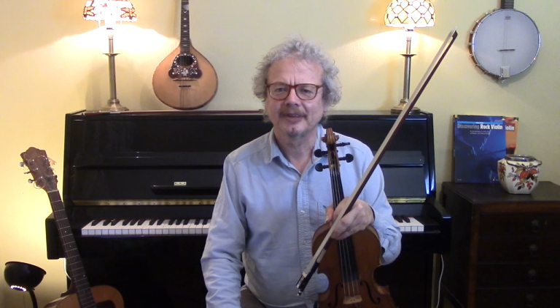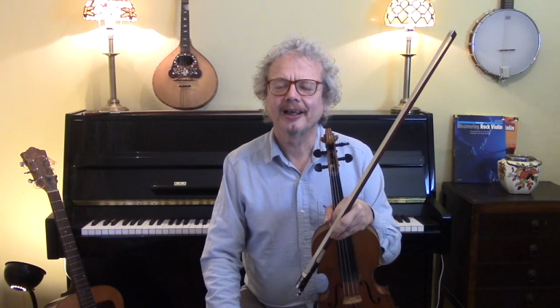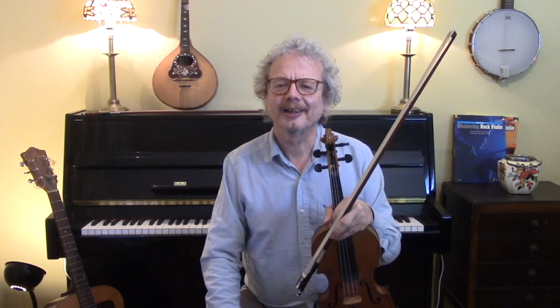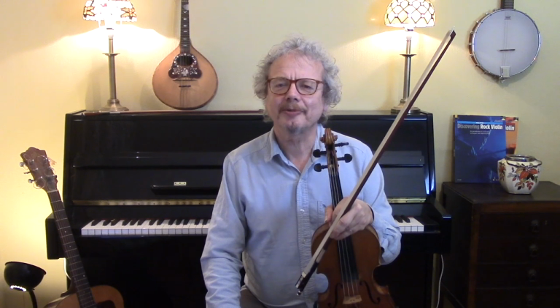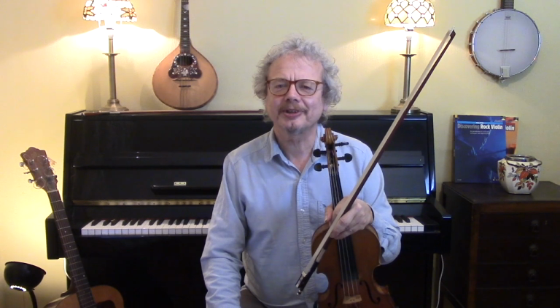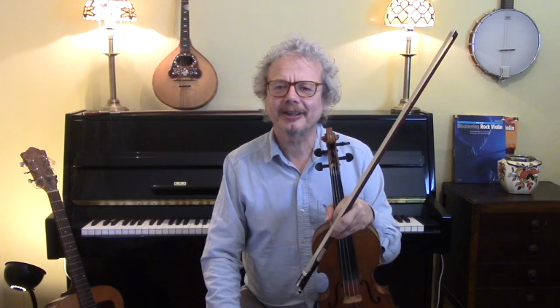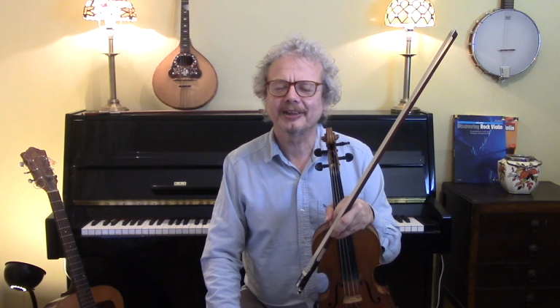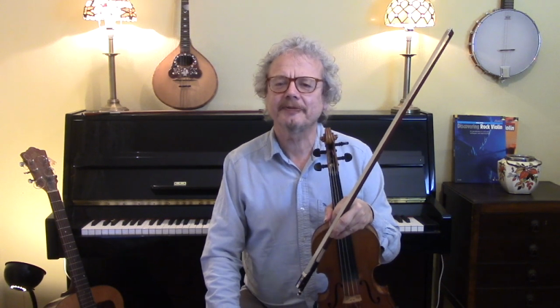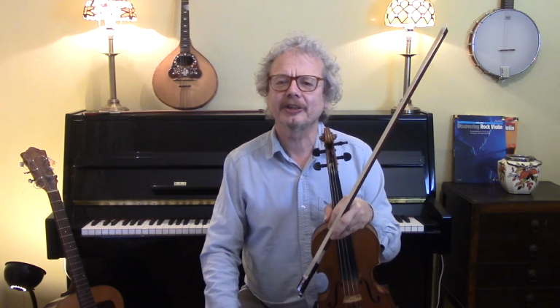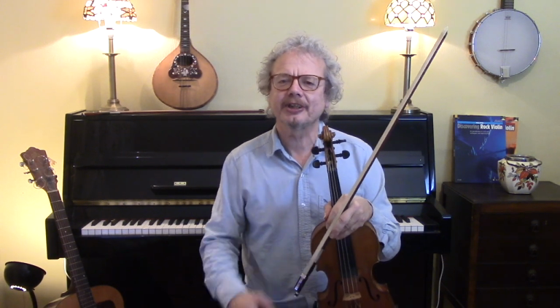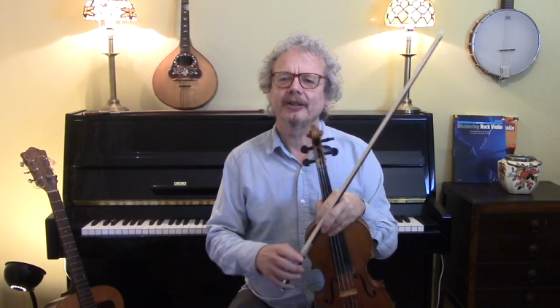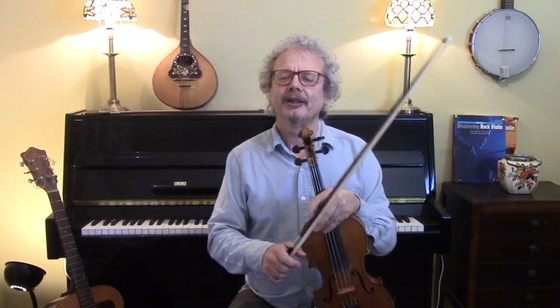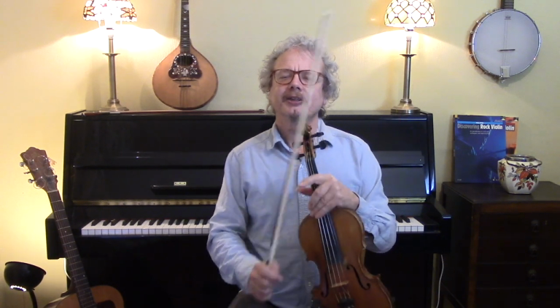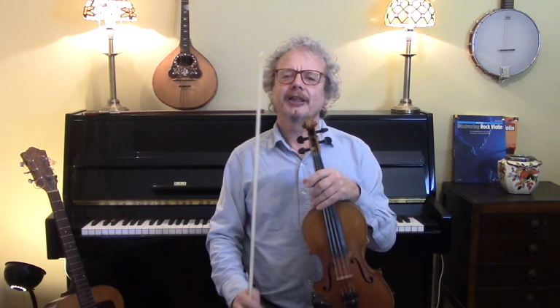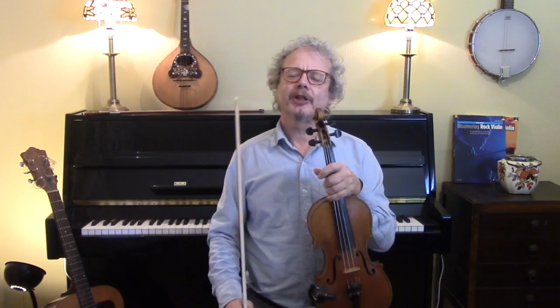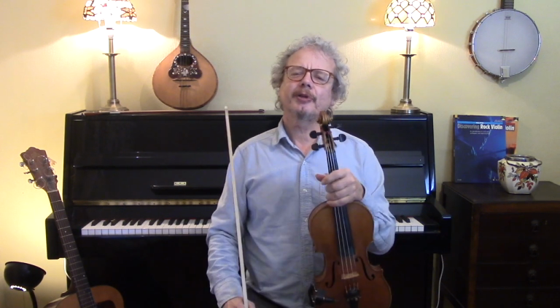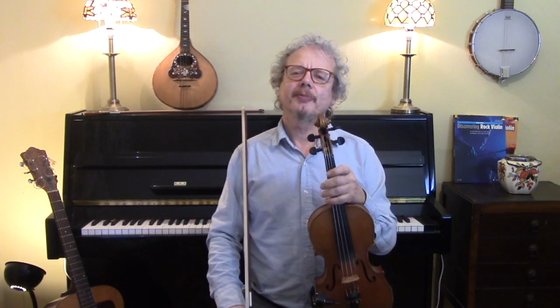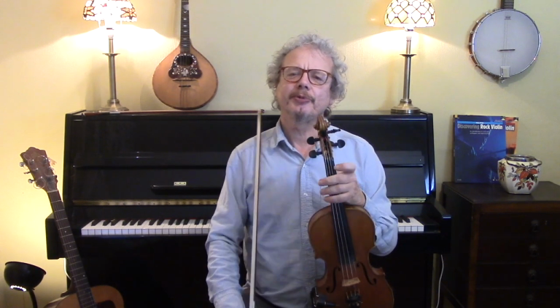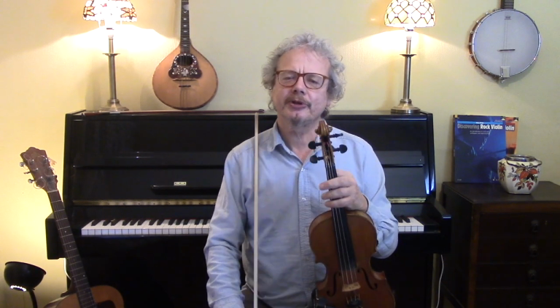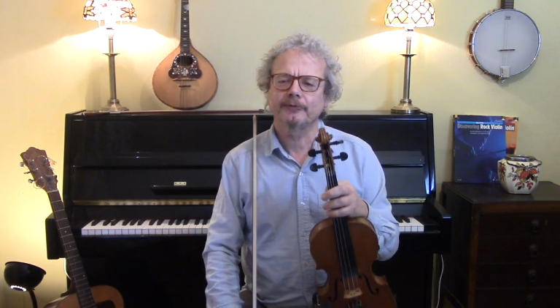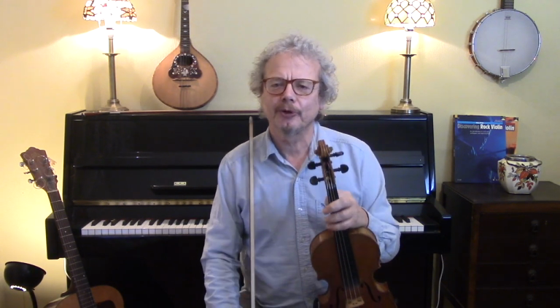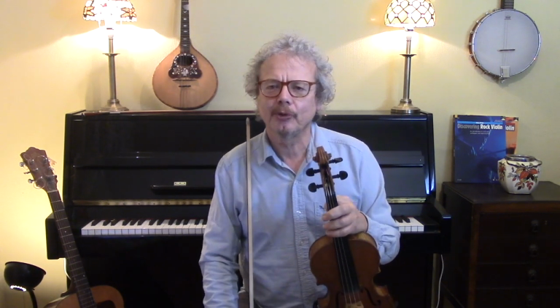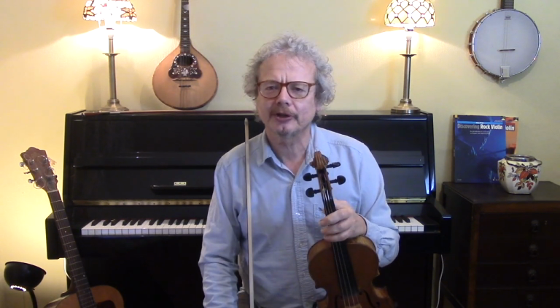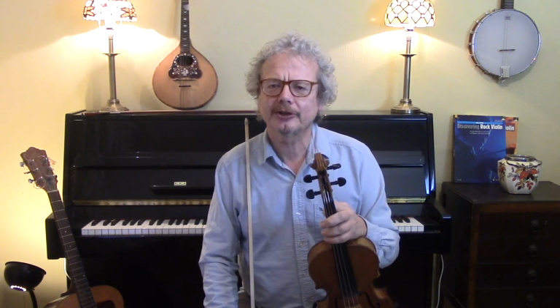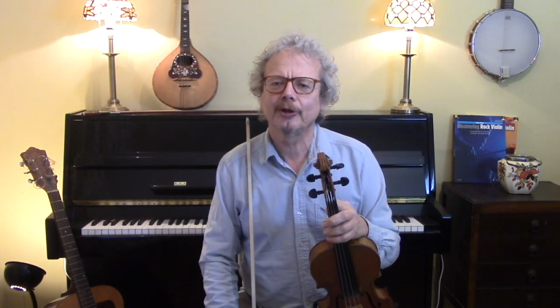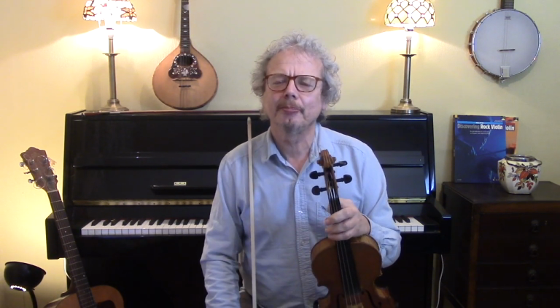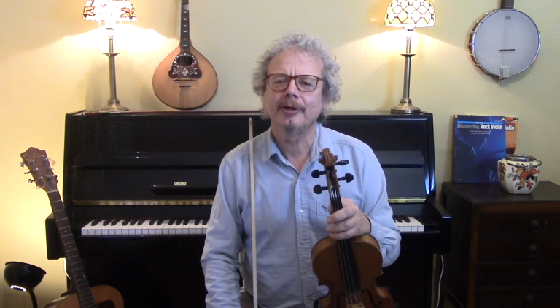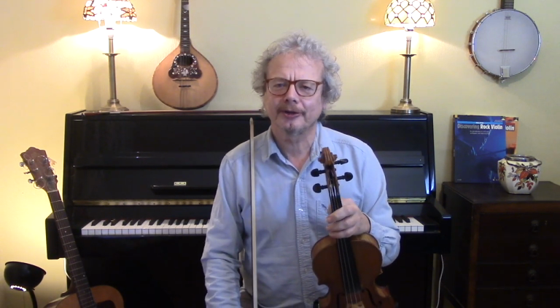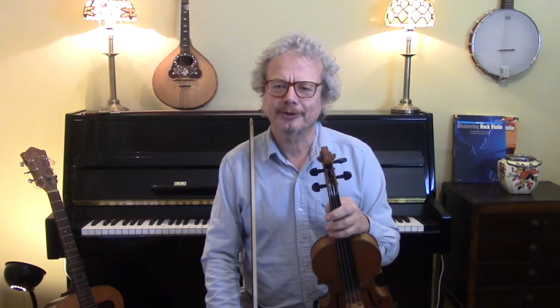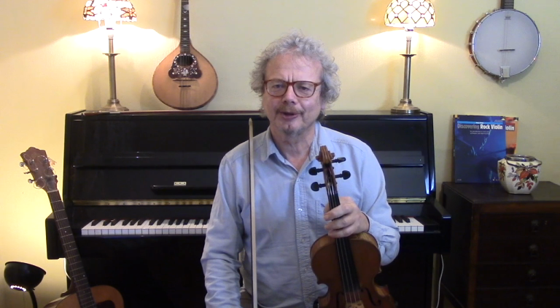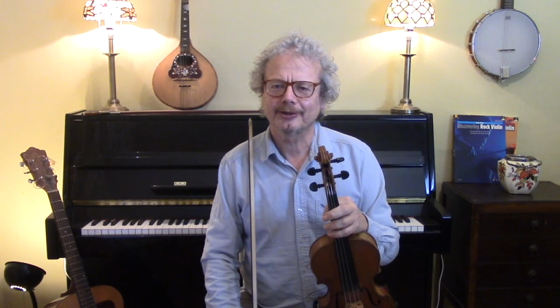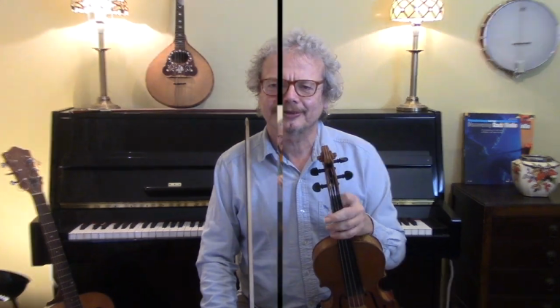Hi, I'm Chris Haig. This is the Fiddle Channel. Today we're going to play a beautiful waltz called Margaret's Waltz.